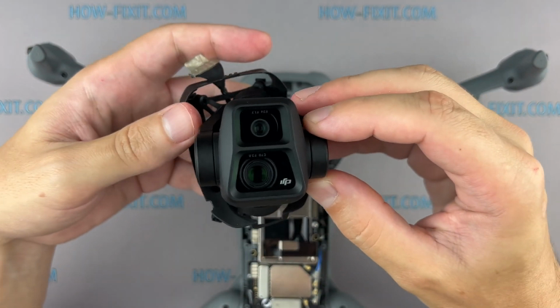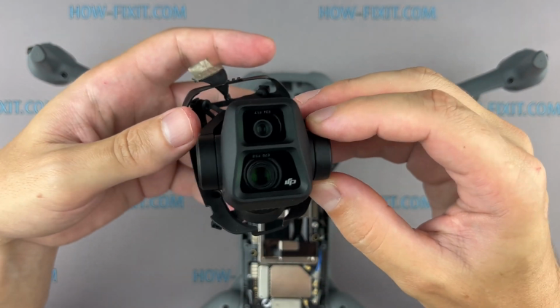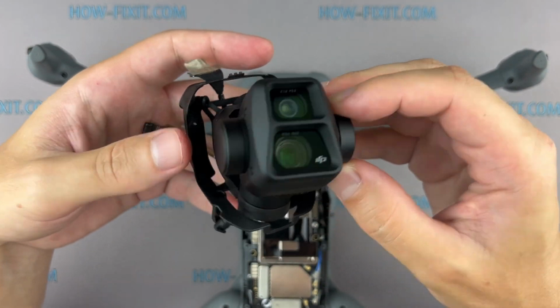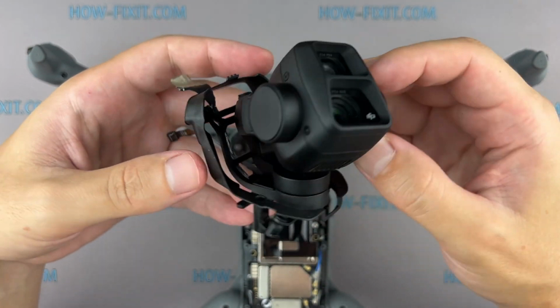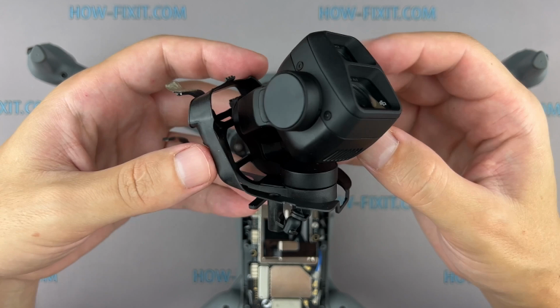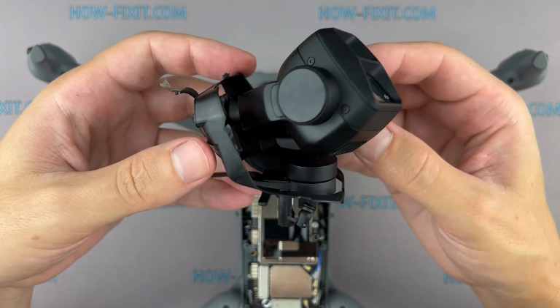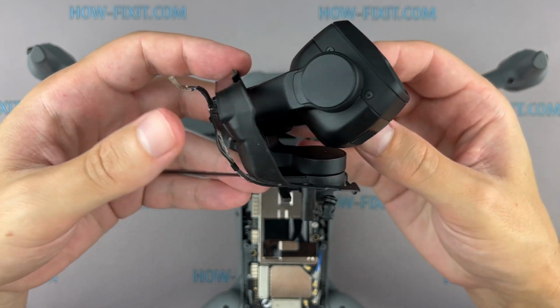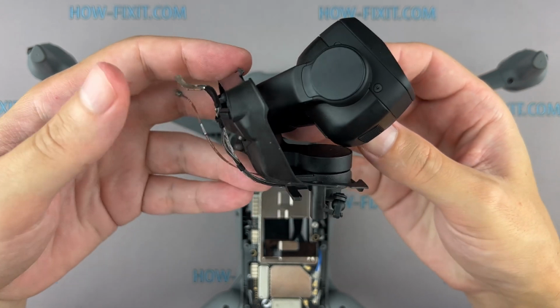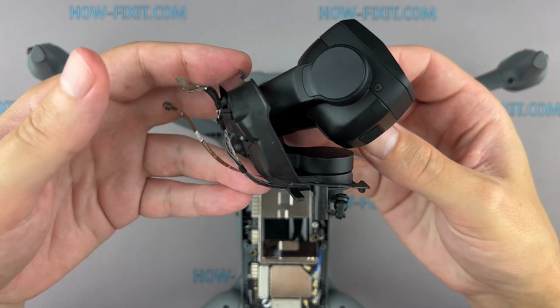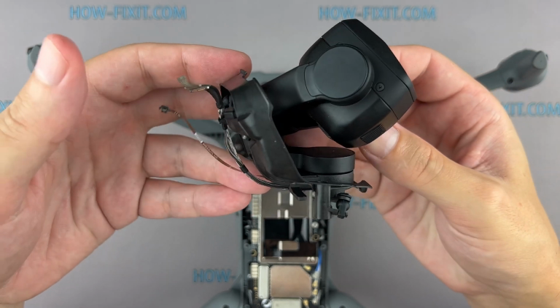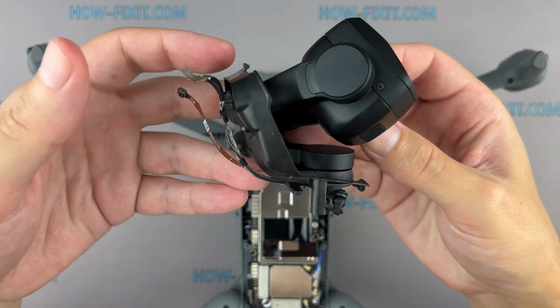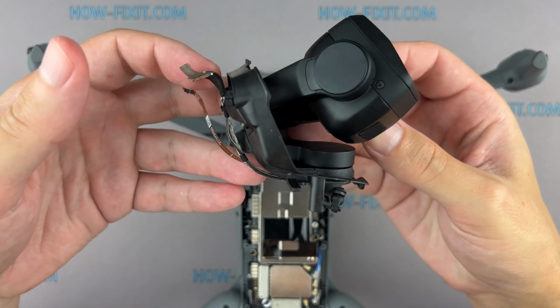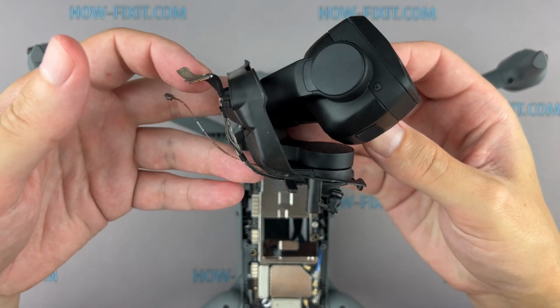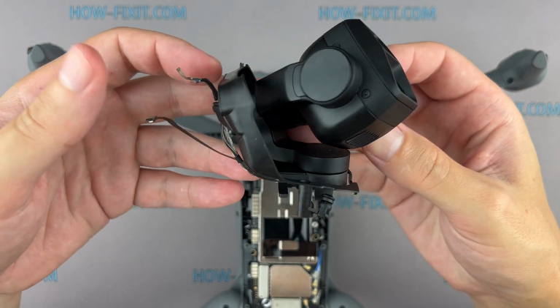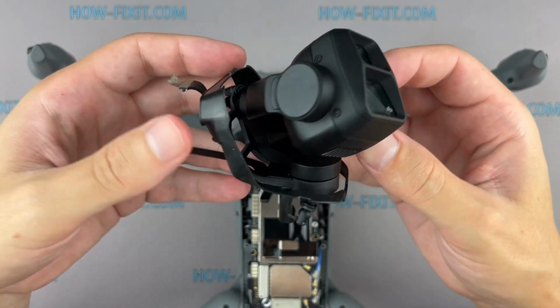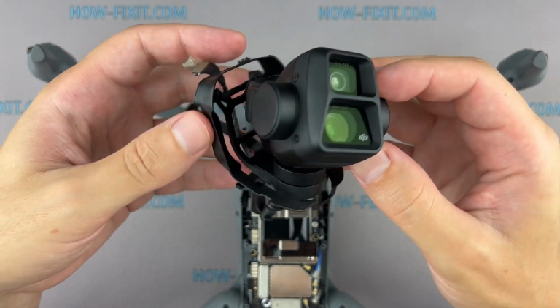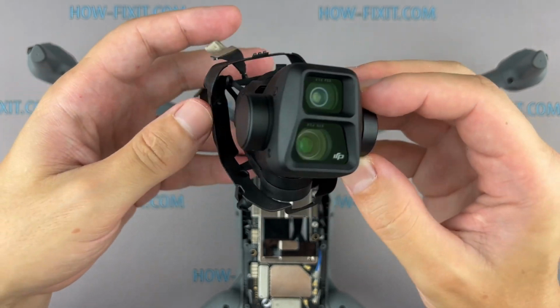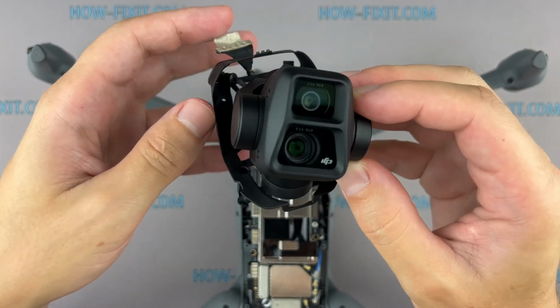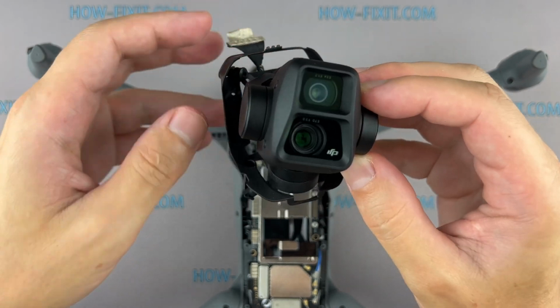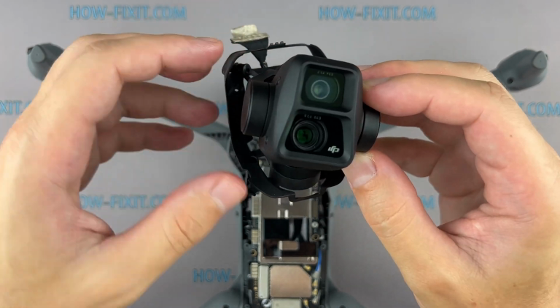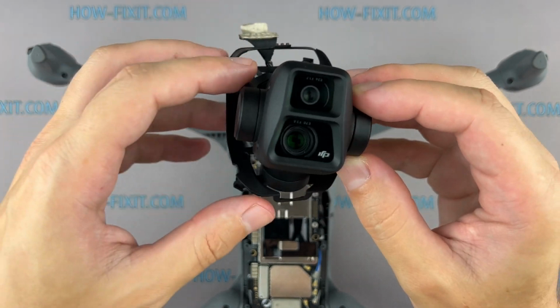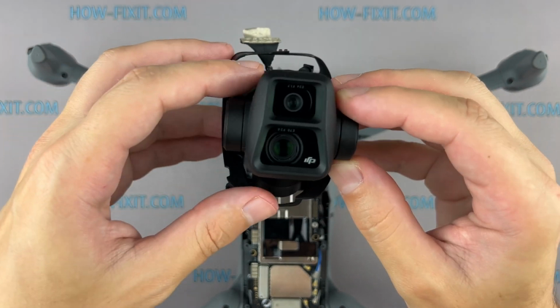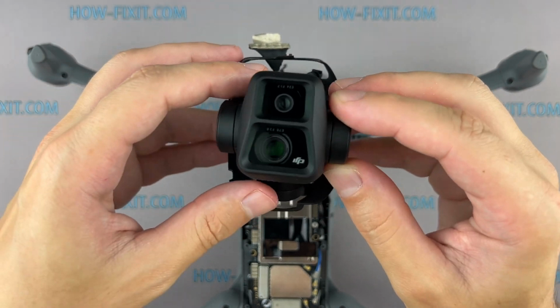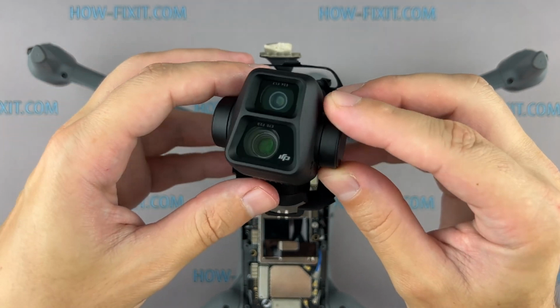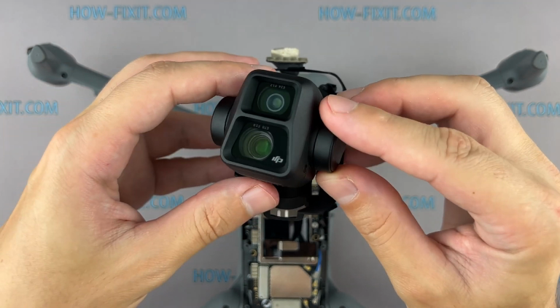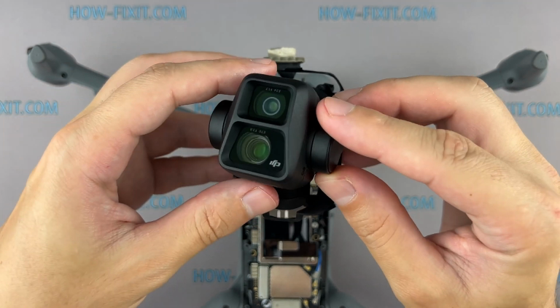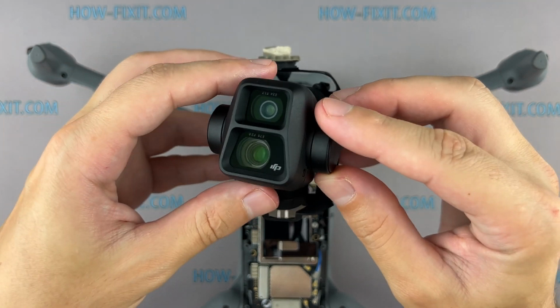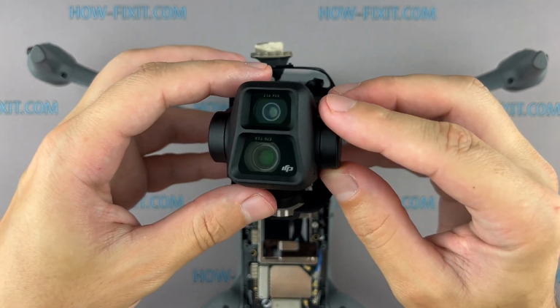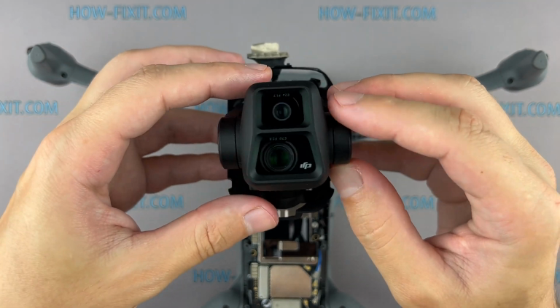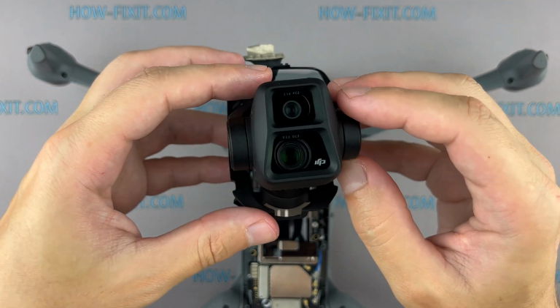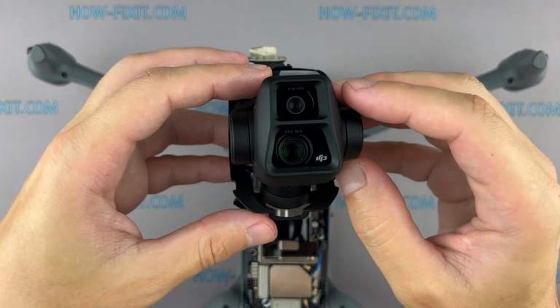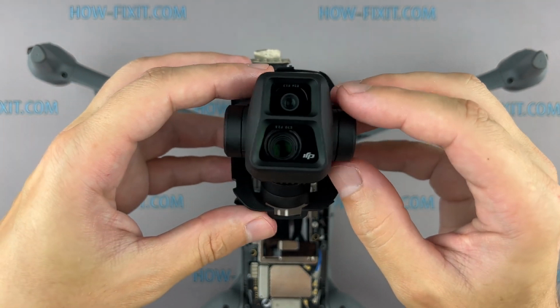For a more detailed disassembly guide of the gimbal, I left a link in the description below the video.